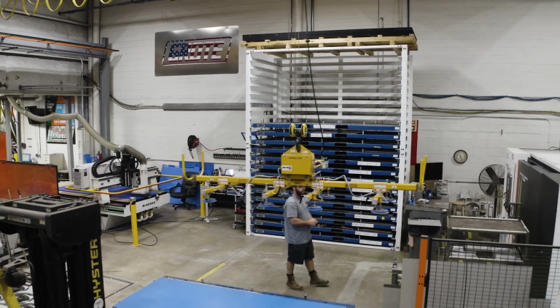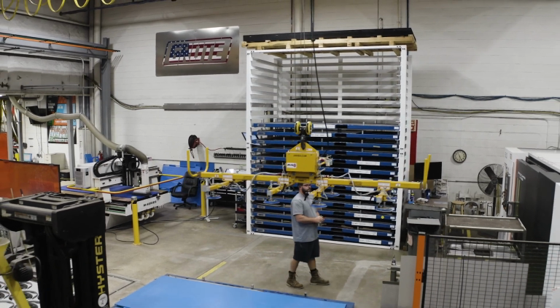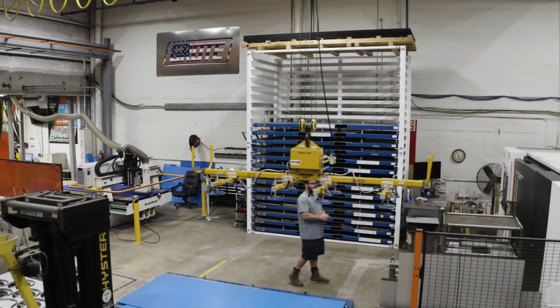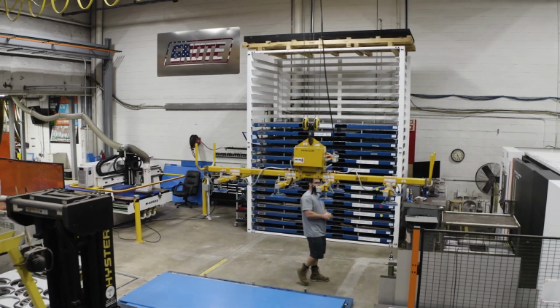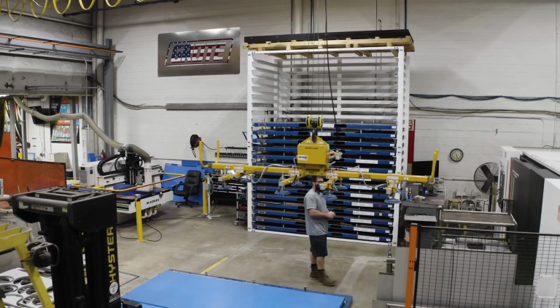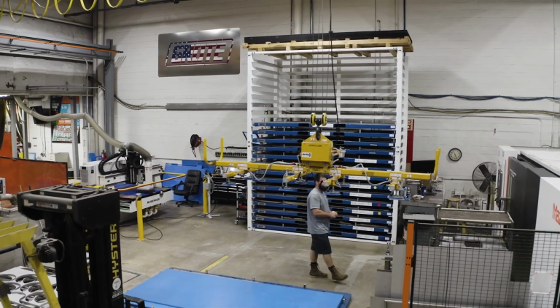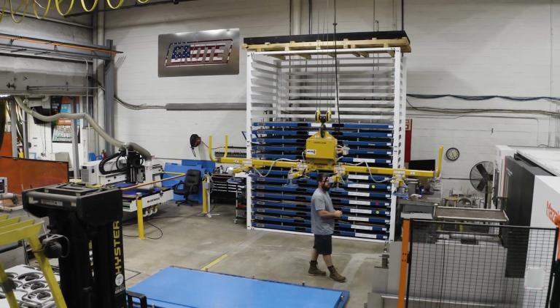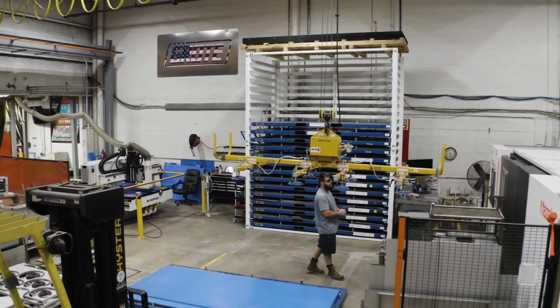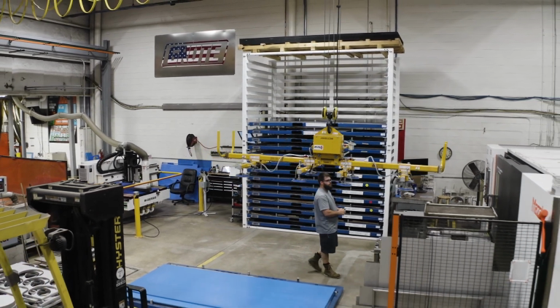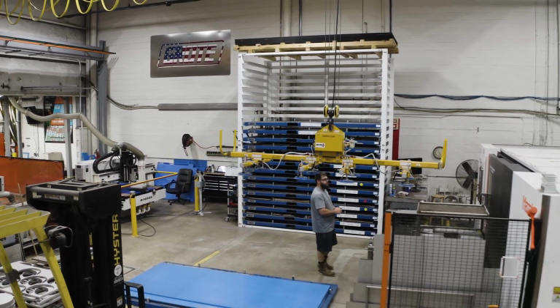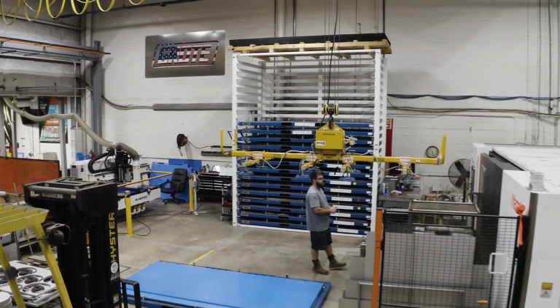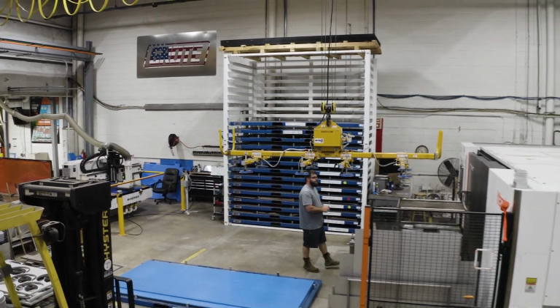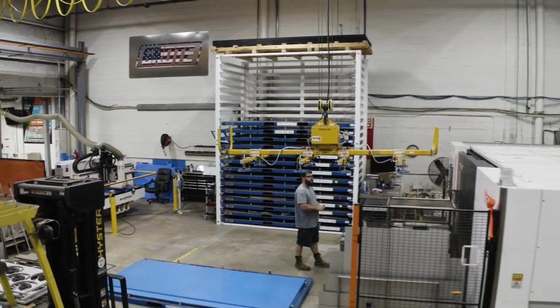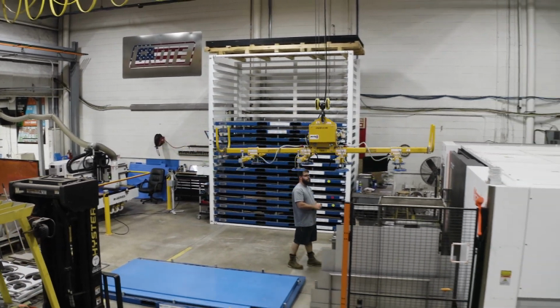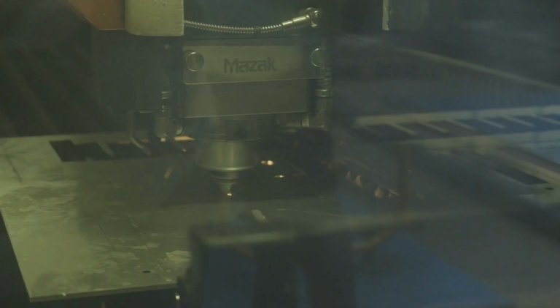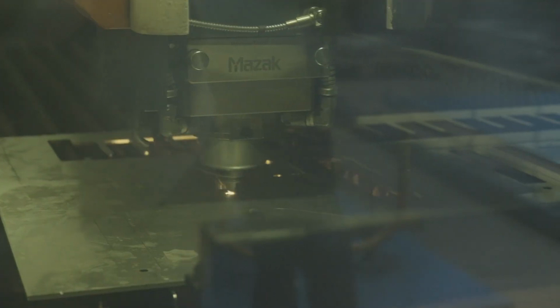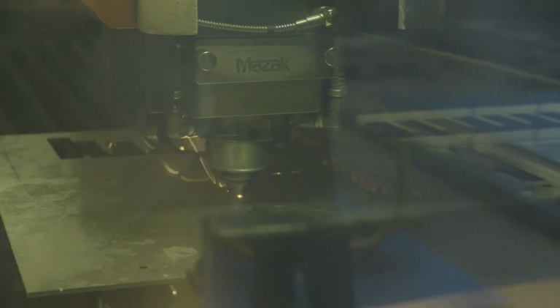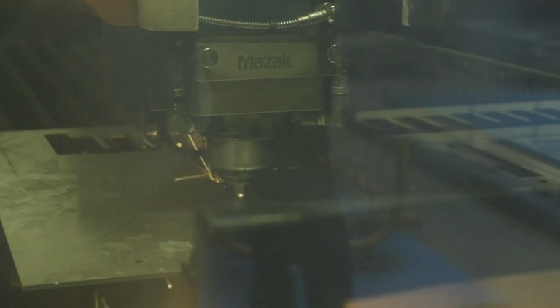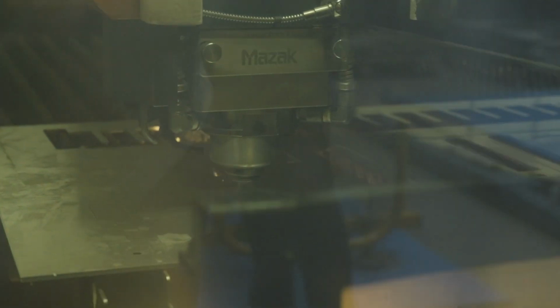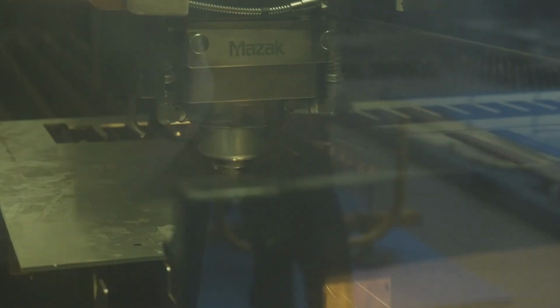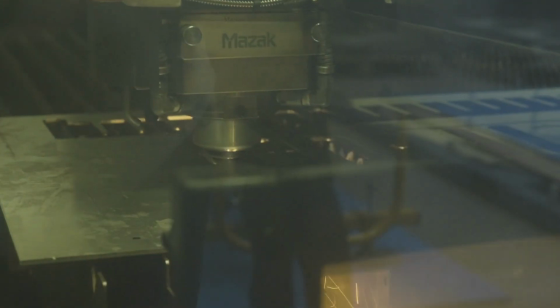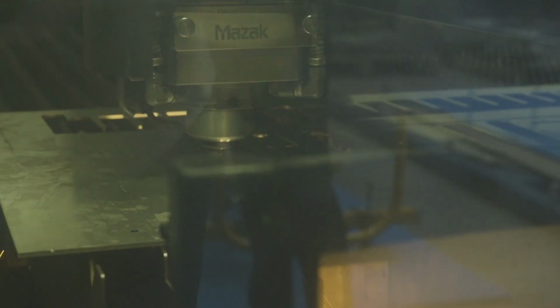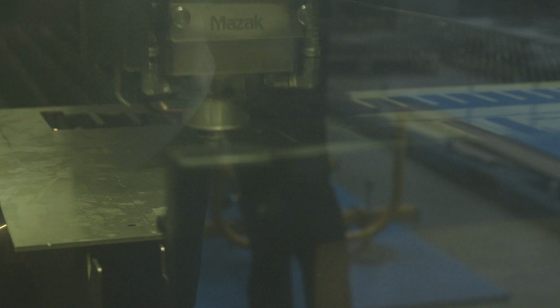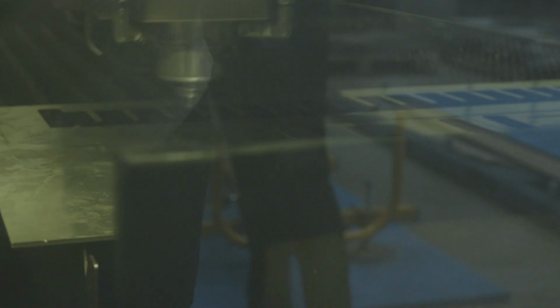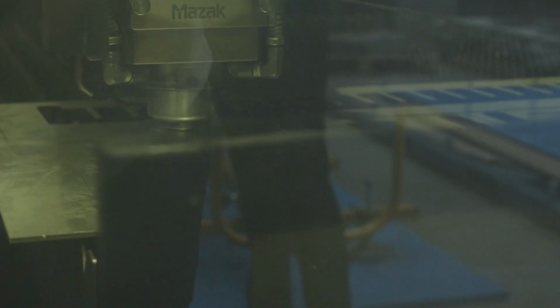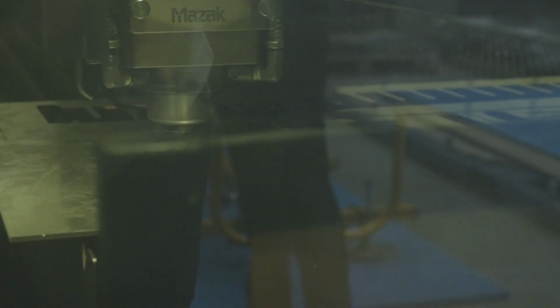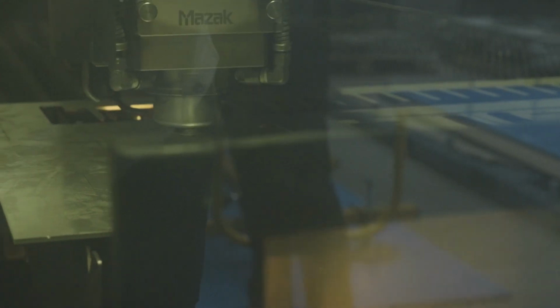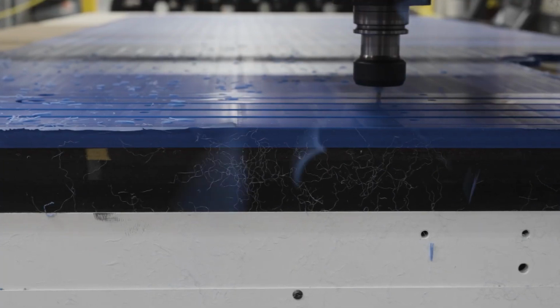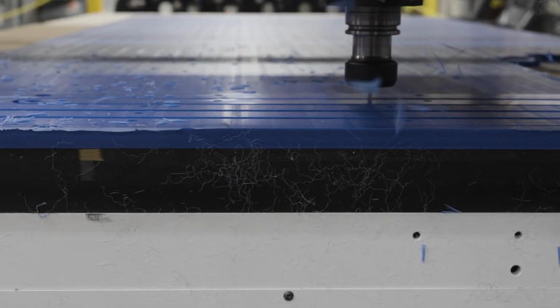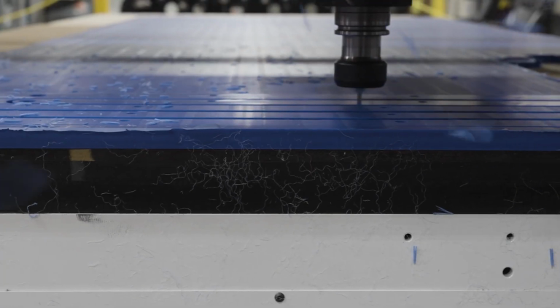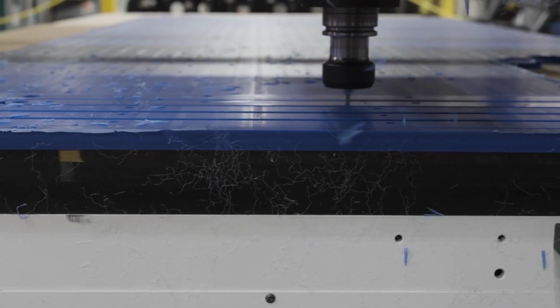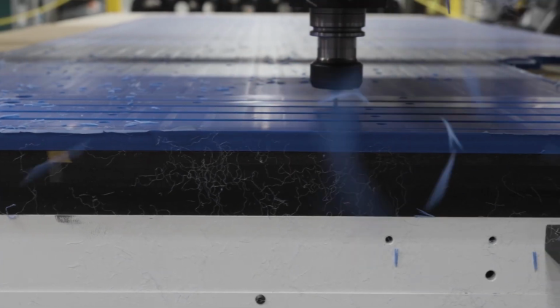In the CNC fabrication cell, the overhead crane and racking ensure swift raw material handling to the CNC laser, water jet, and router.